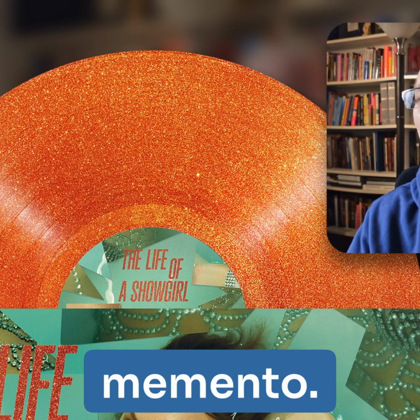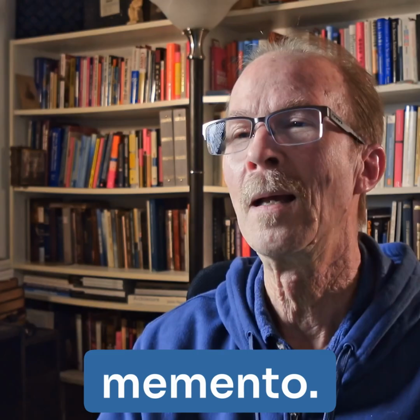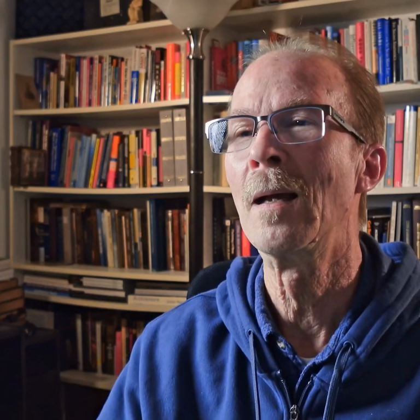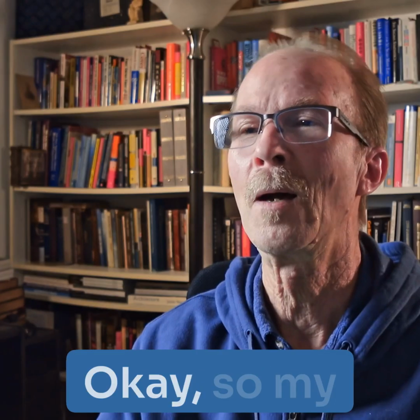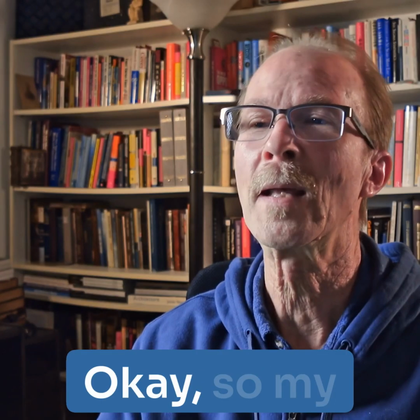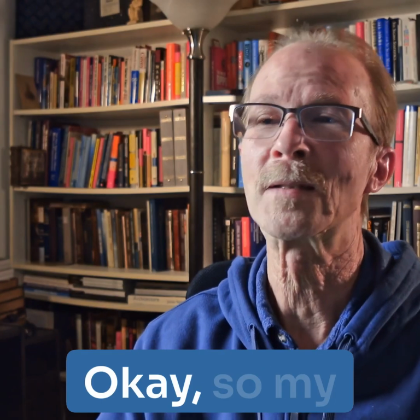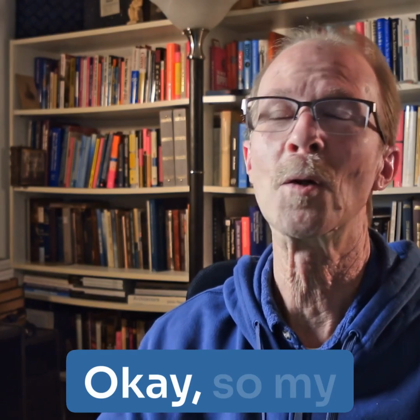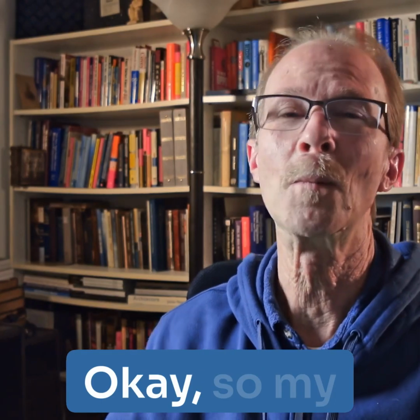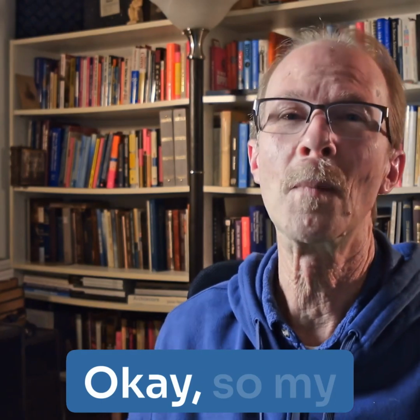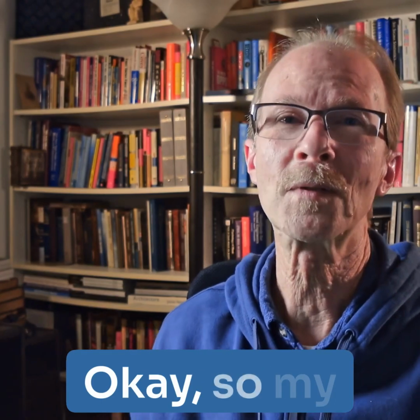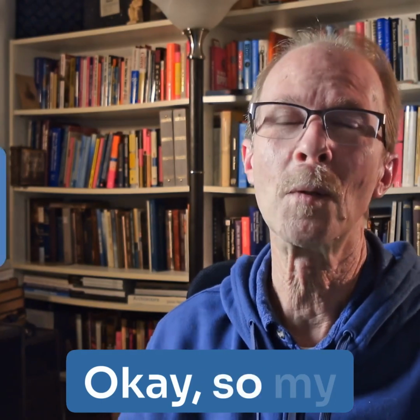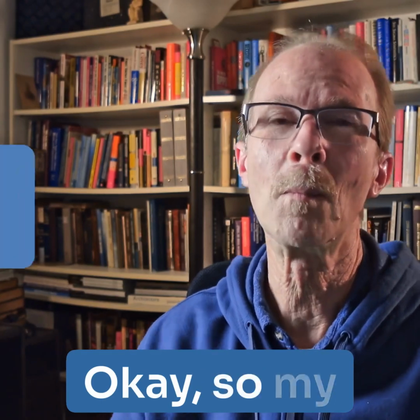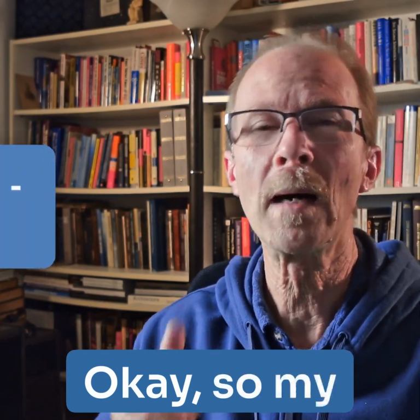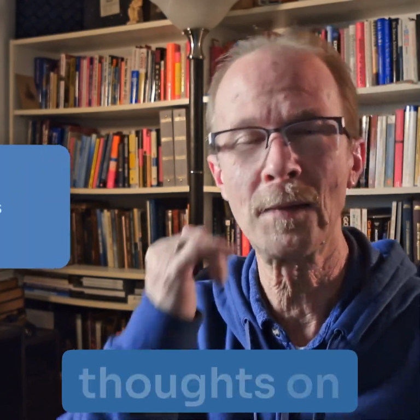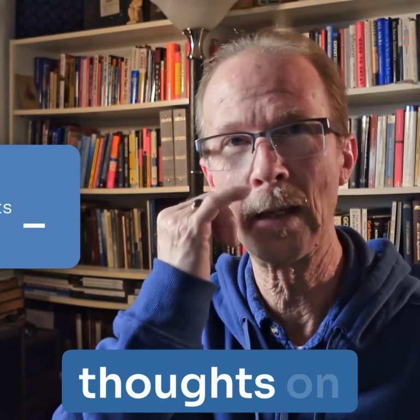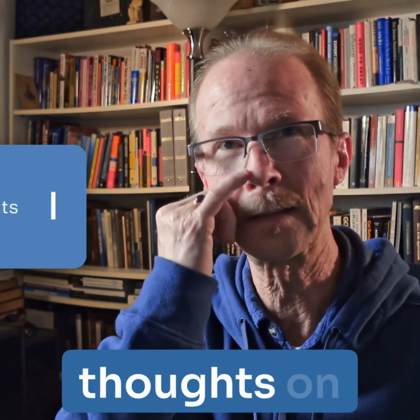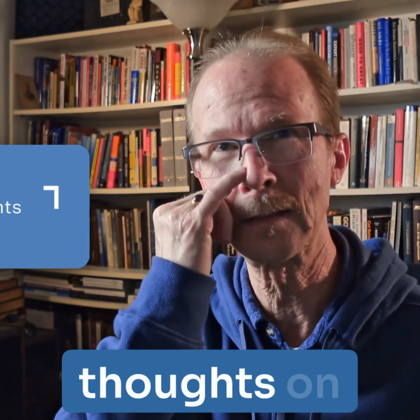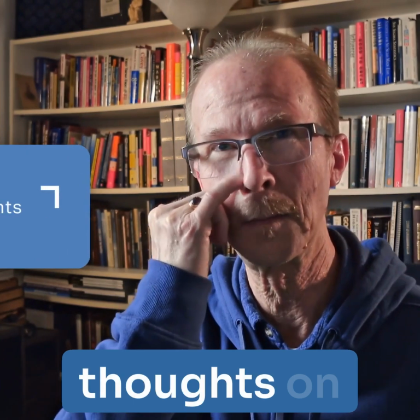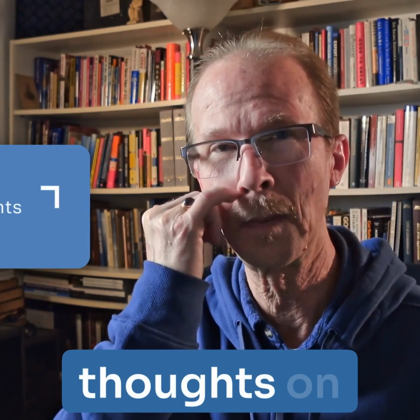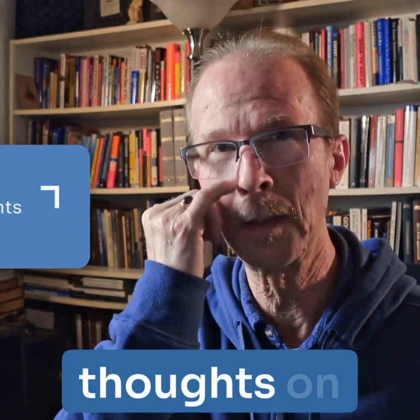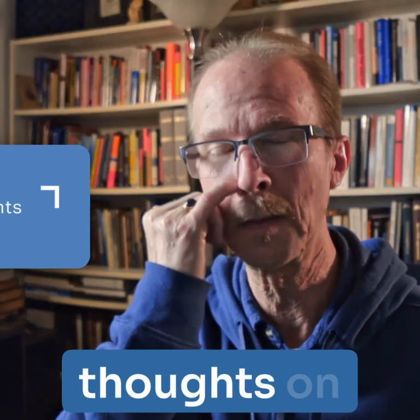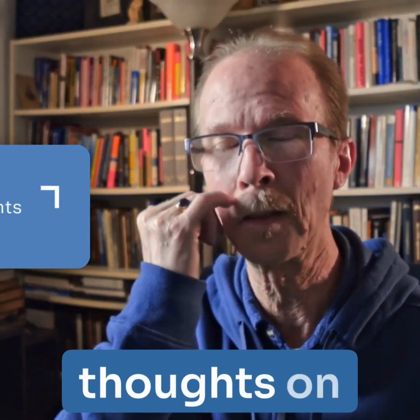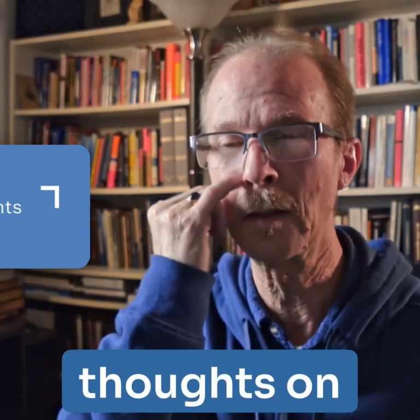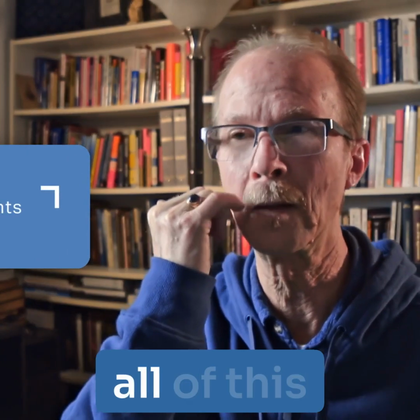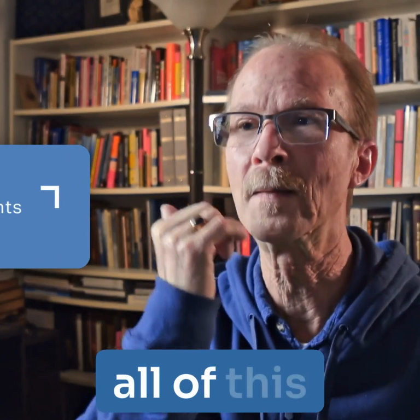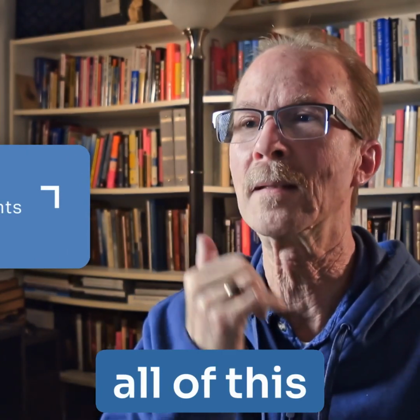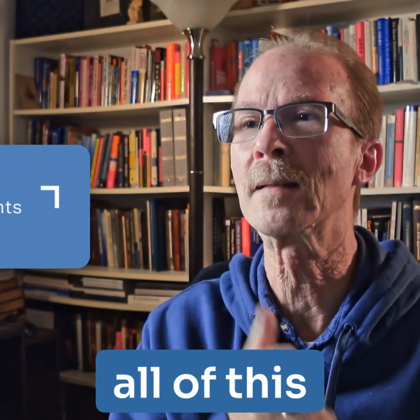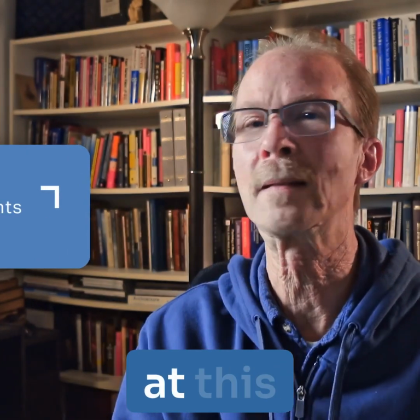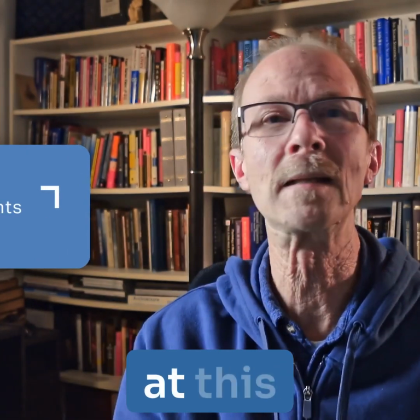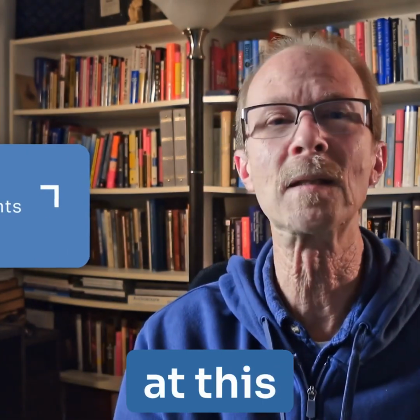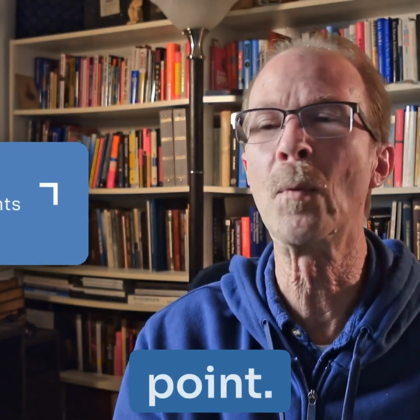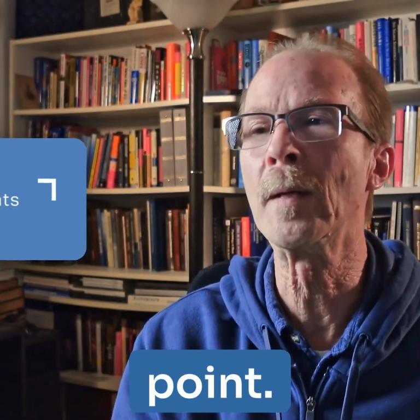Okay, so my thoughts on all of this at this point.